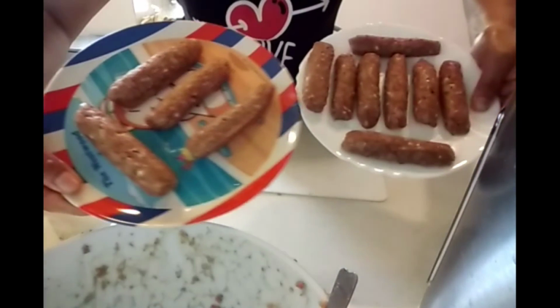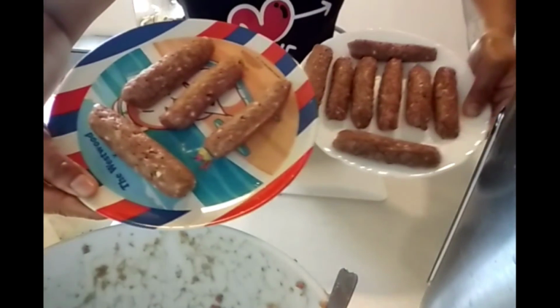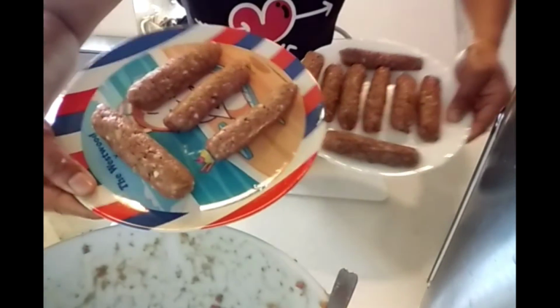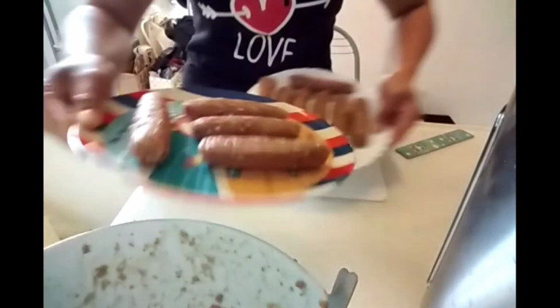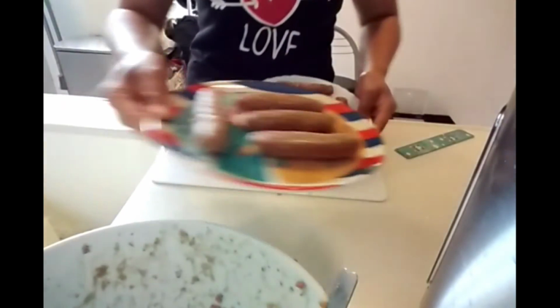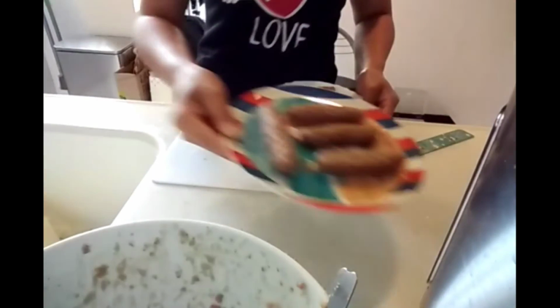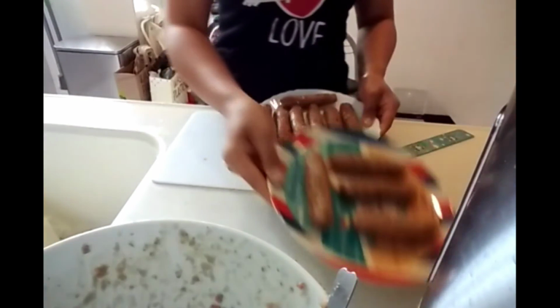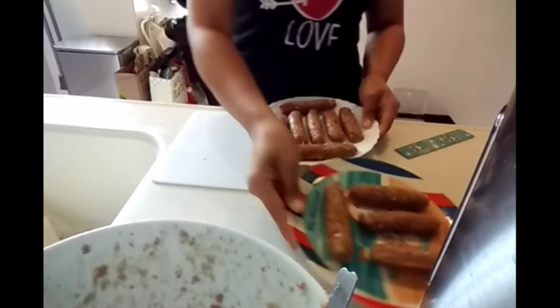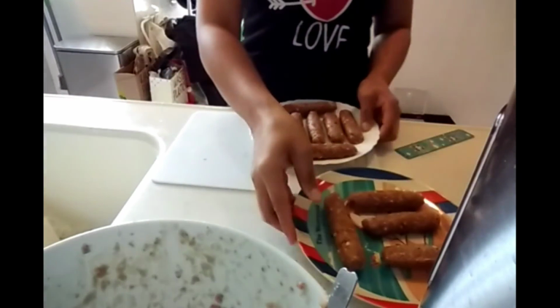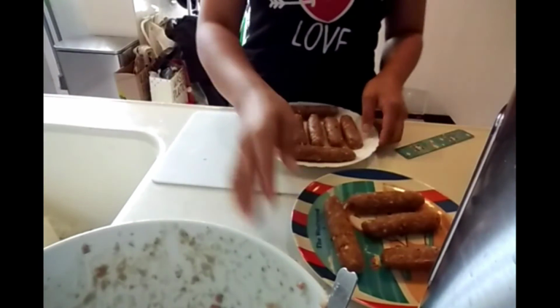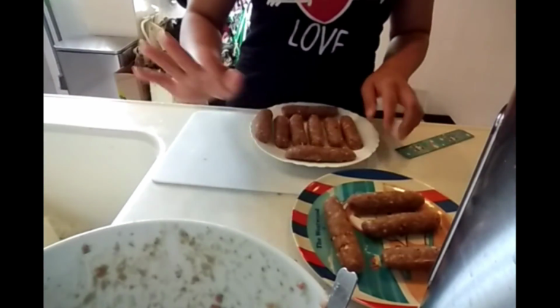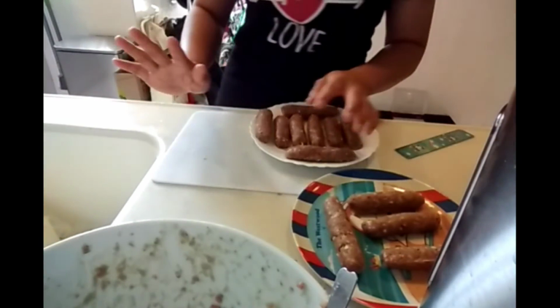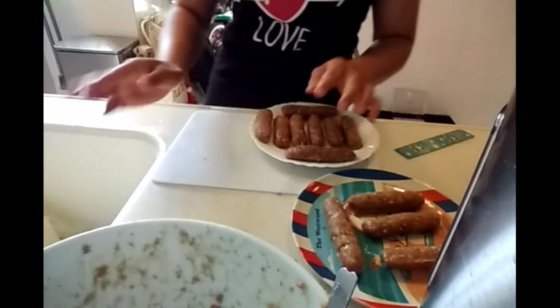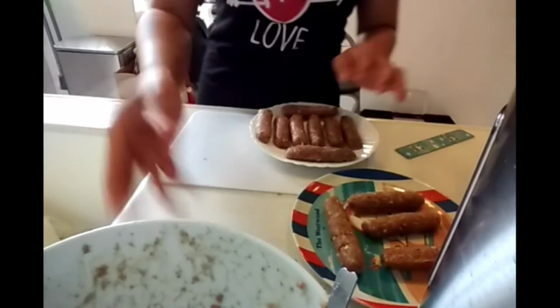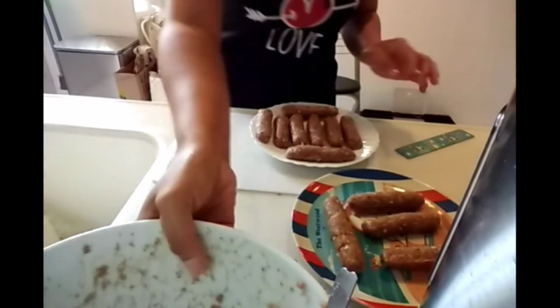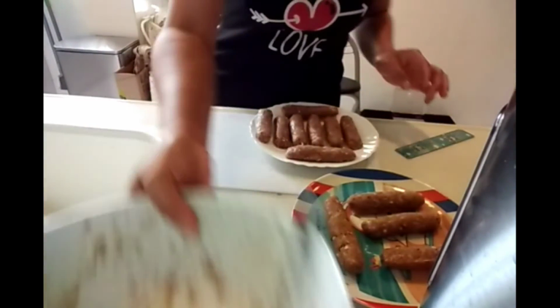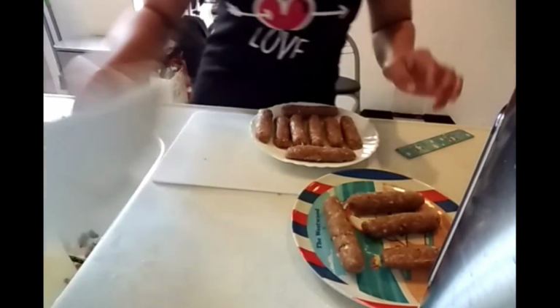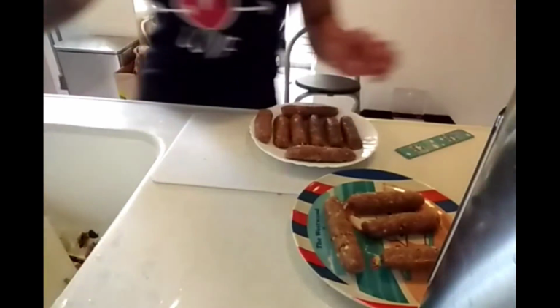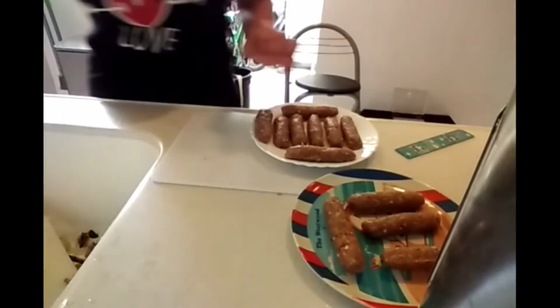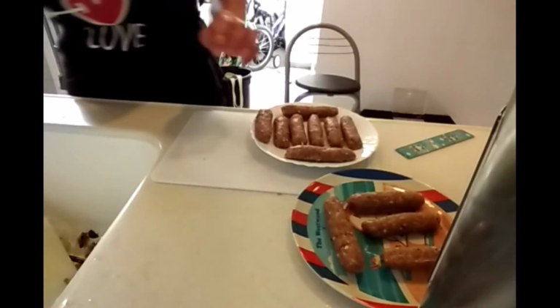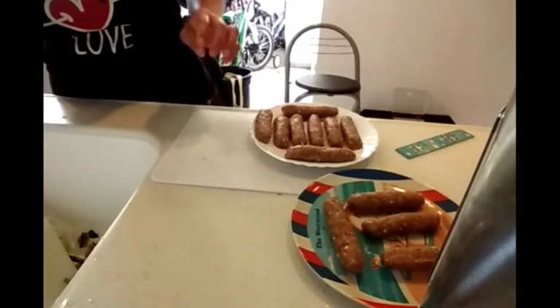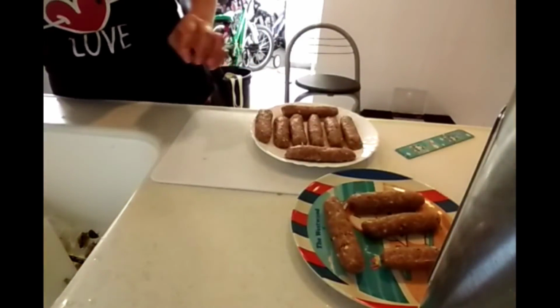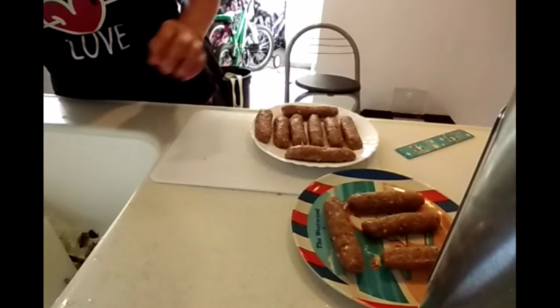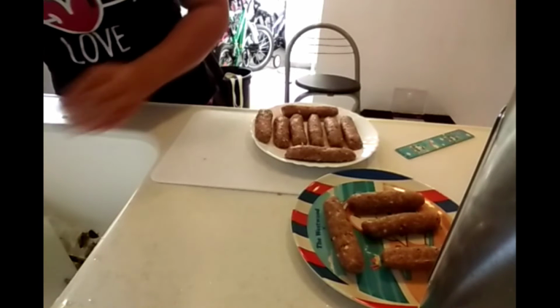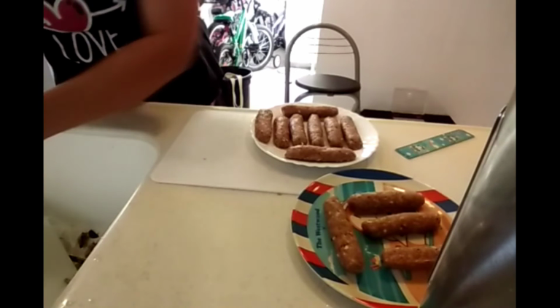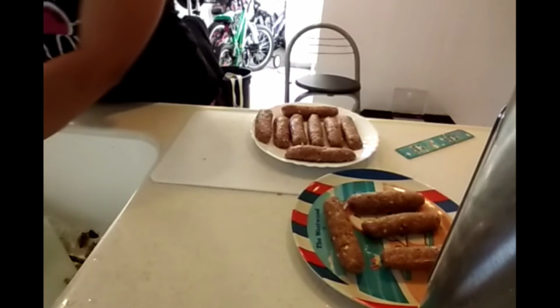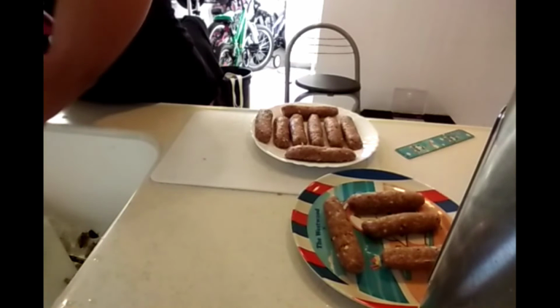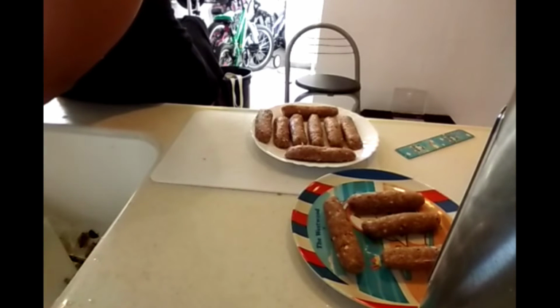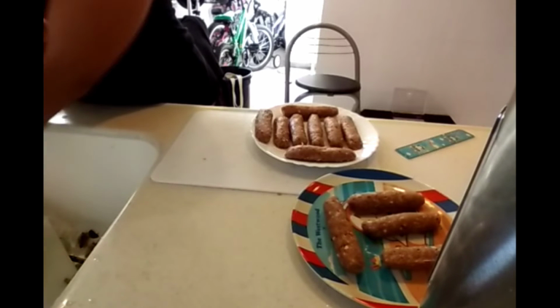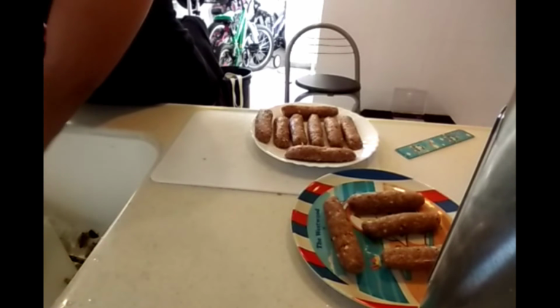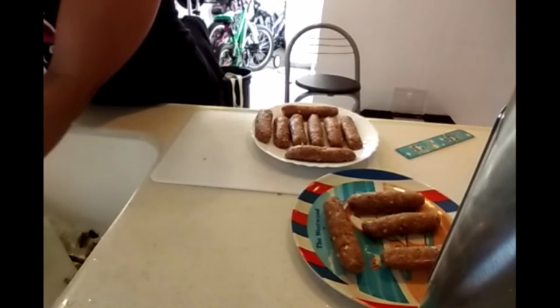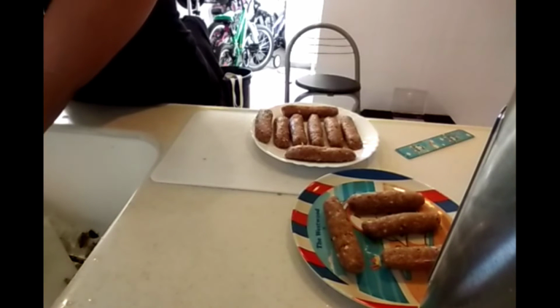I will cook this tomorrow. I'll put it in the fridge overnight.